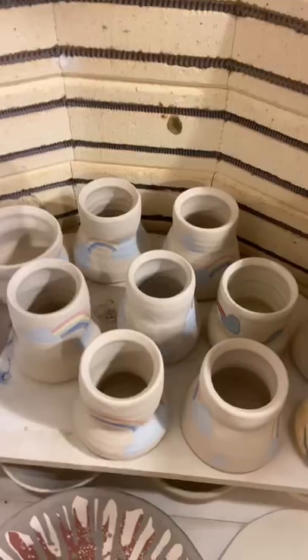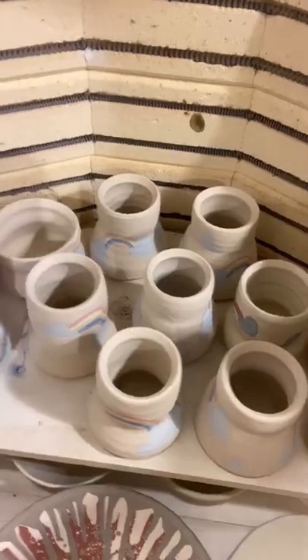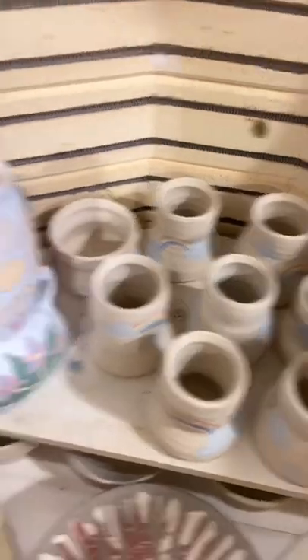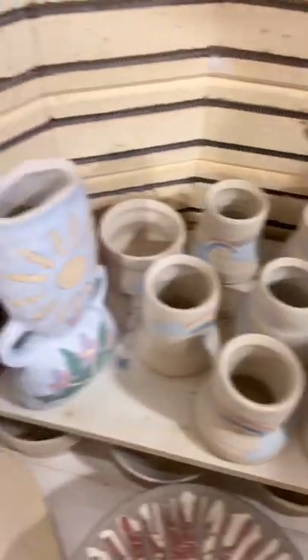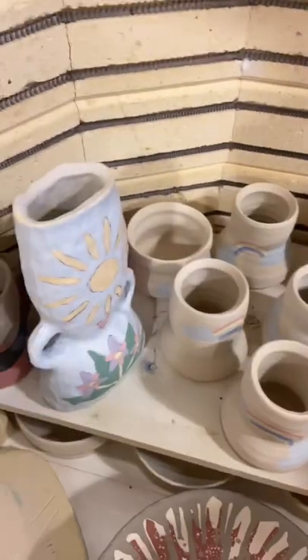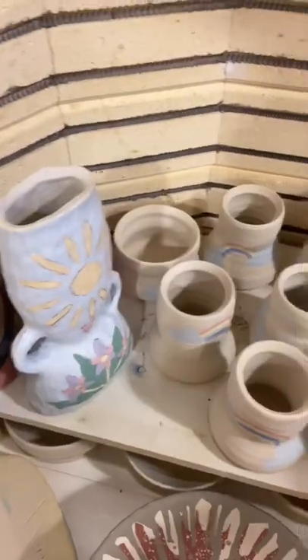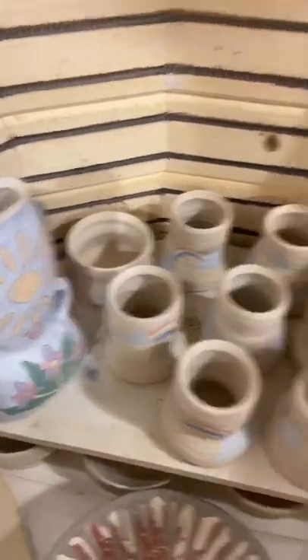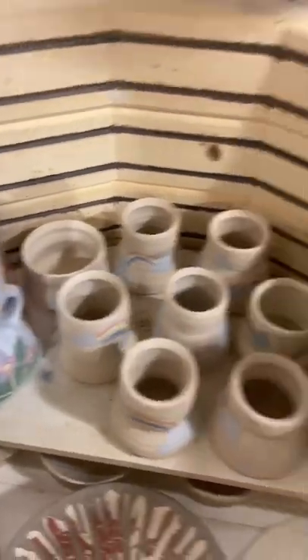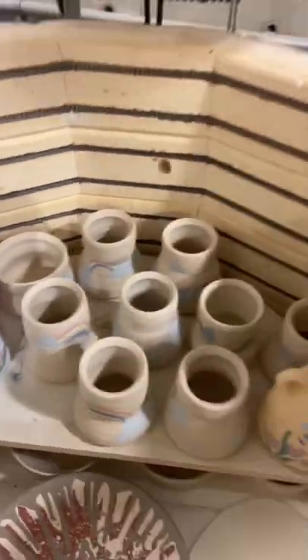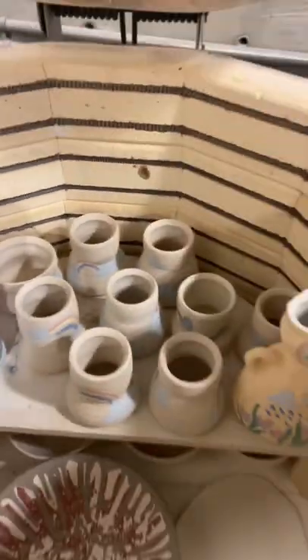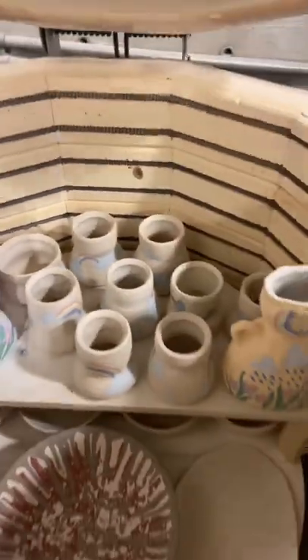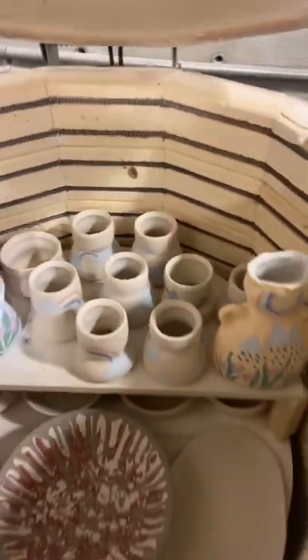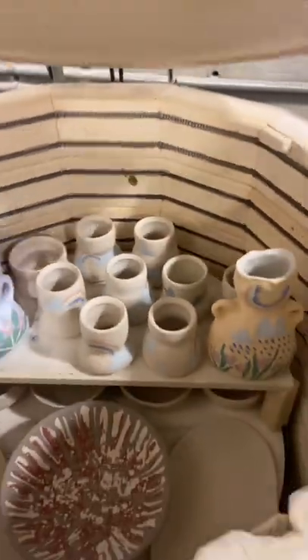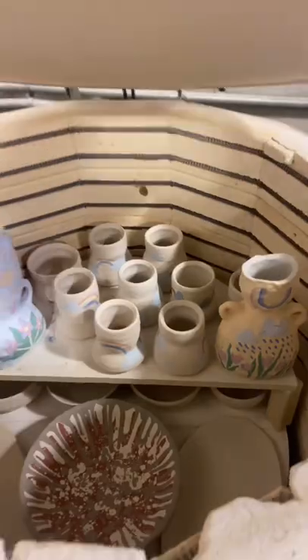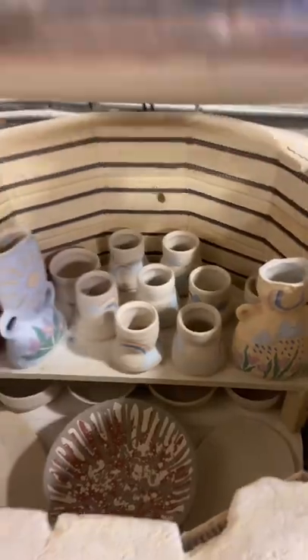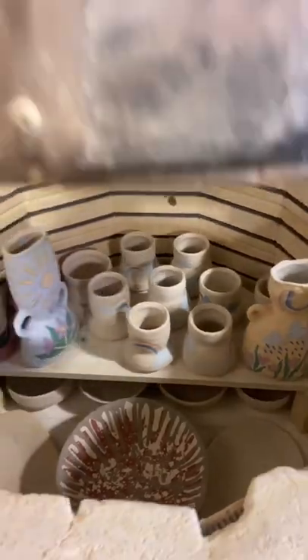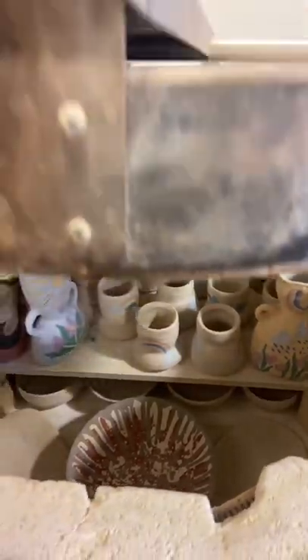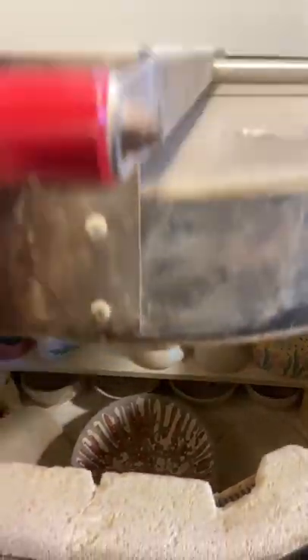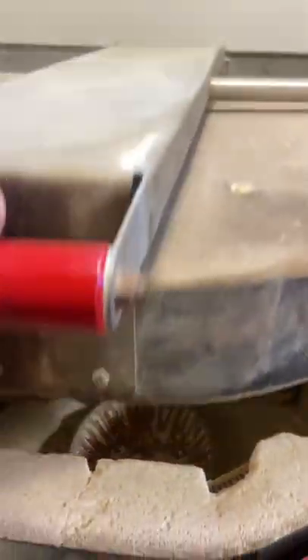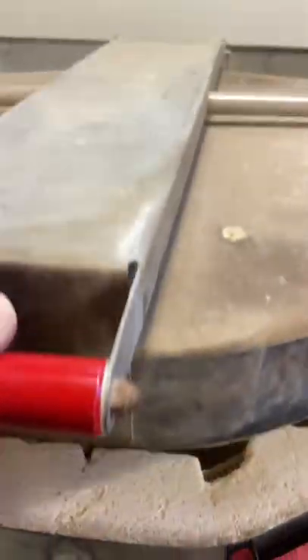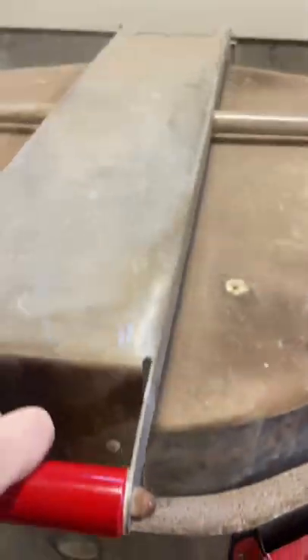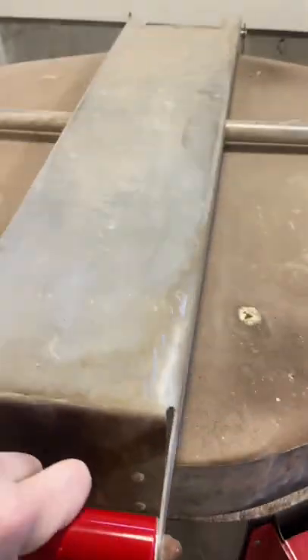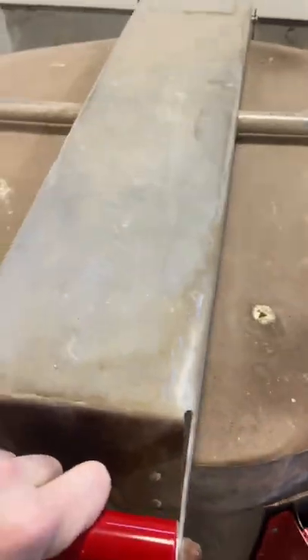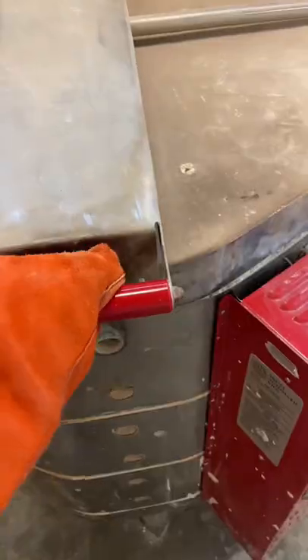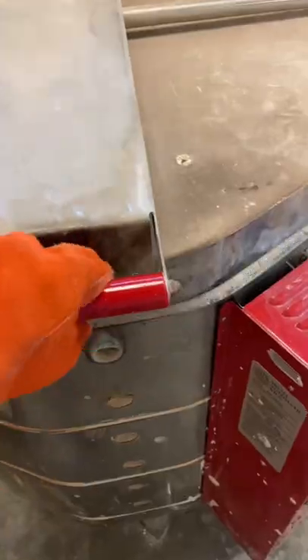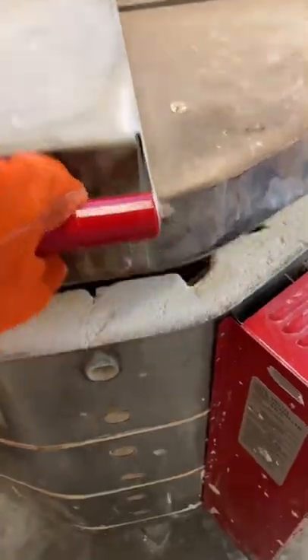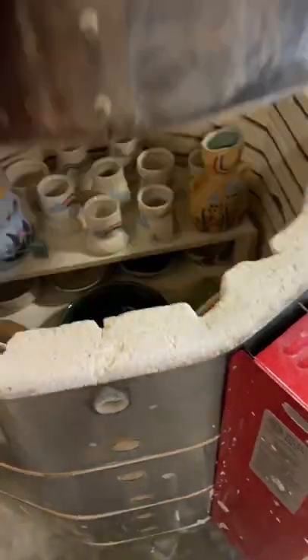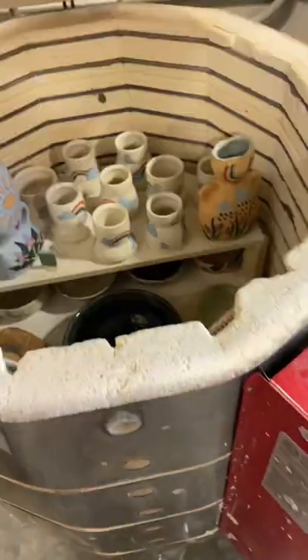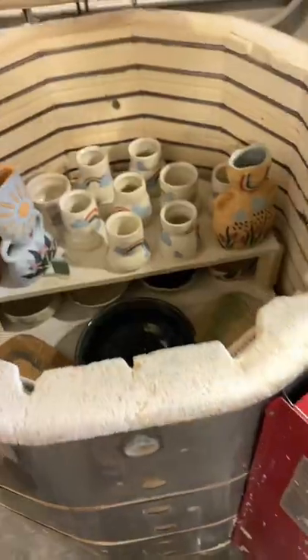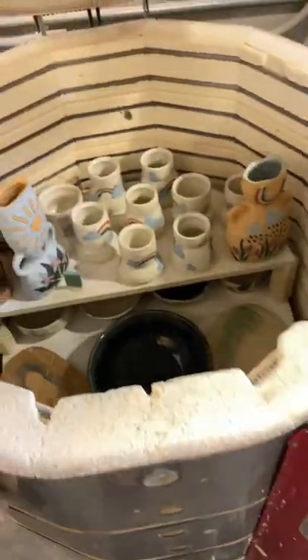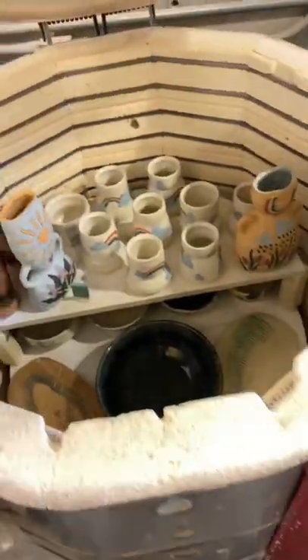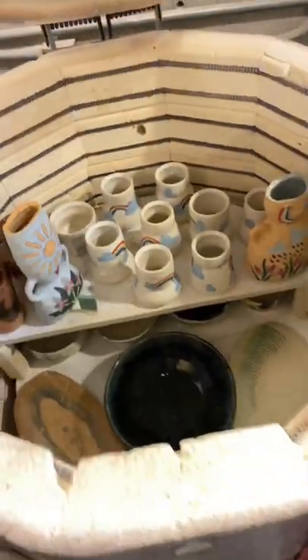The babies are all loaded up into the kiln, and now we put them to bed. And good morning!